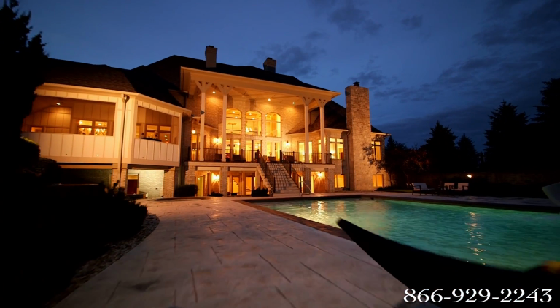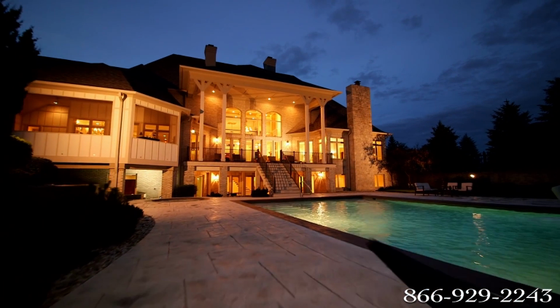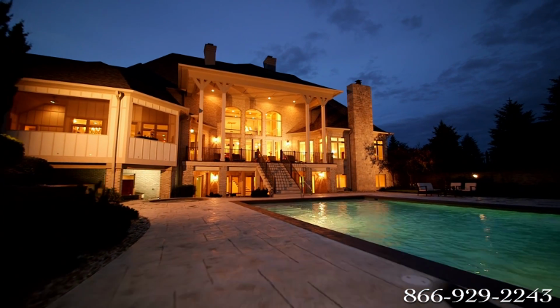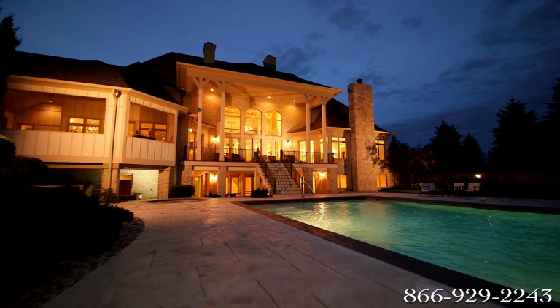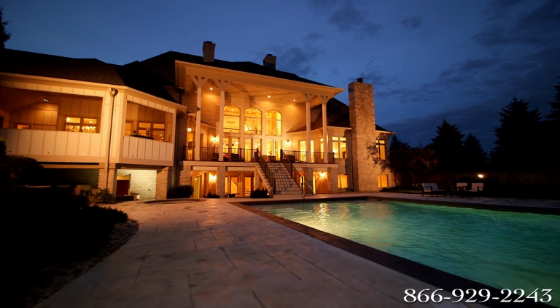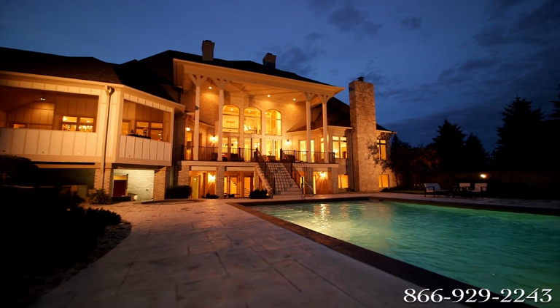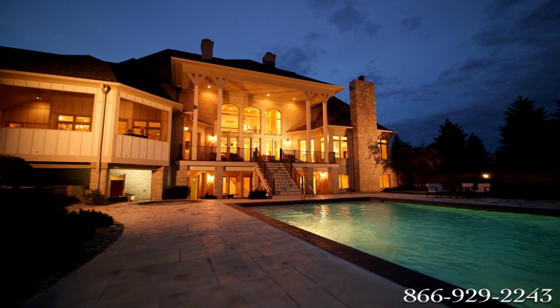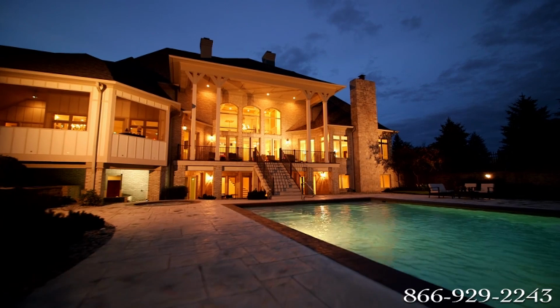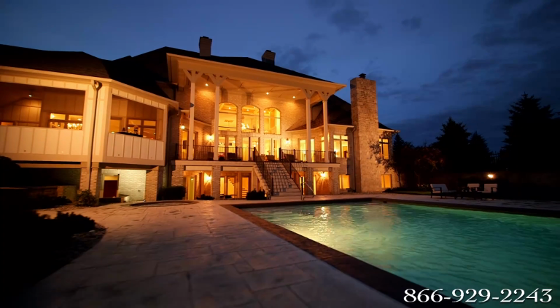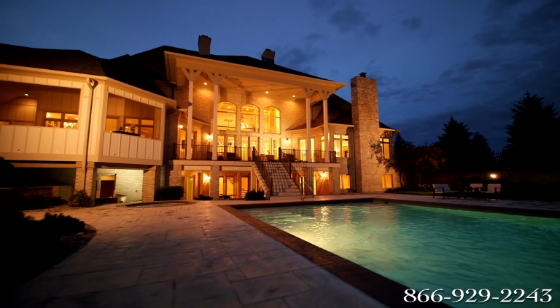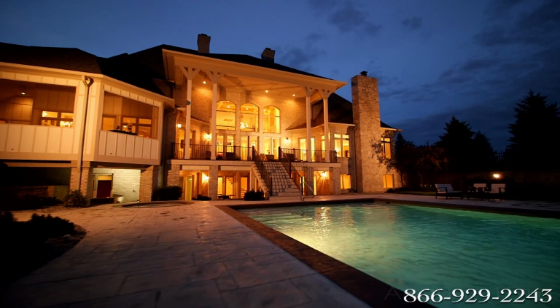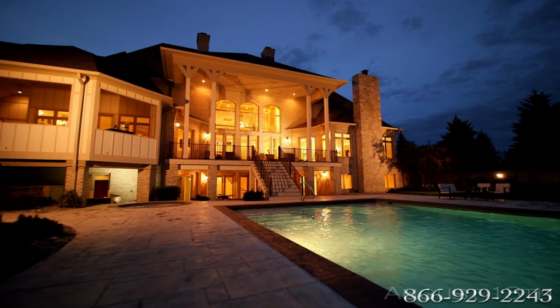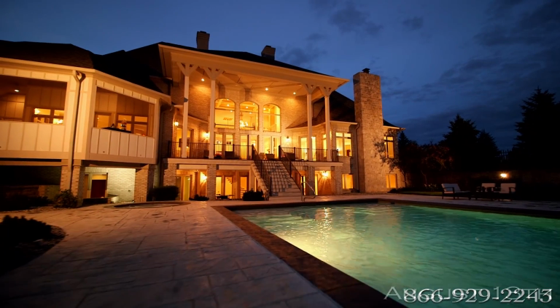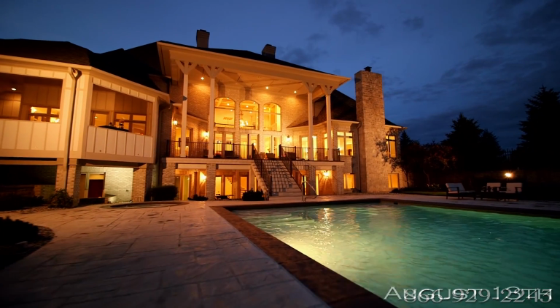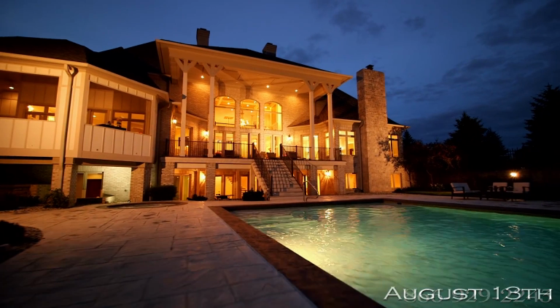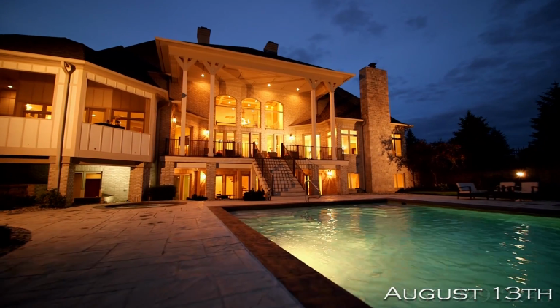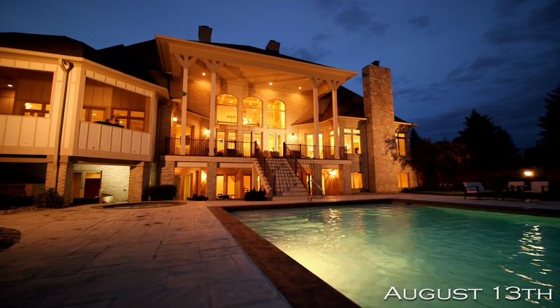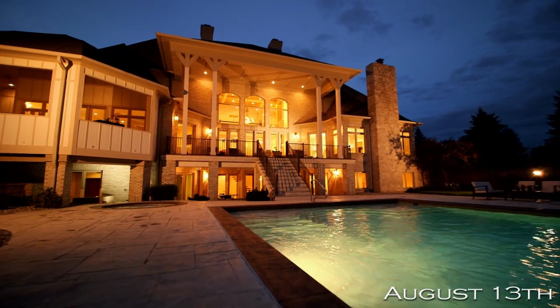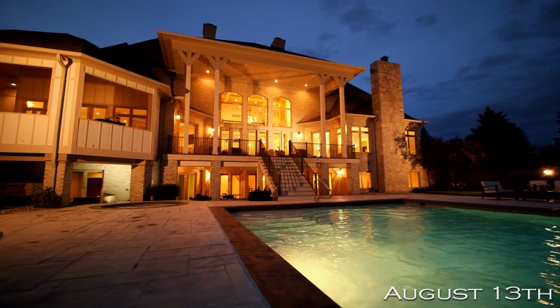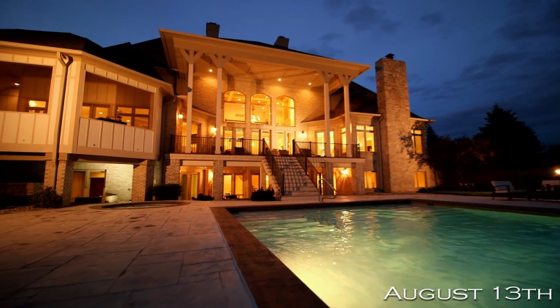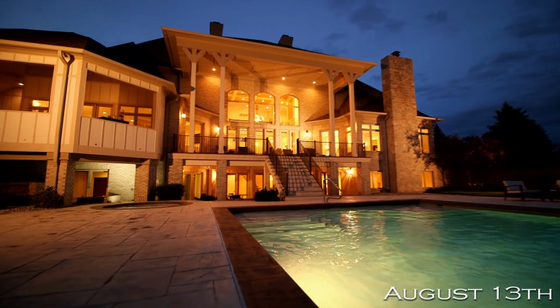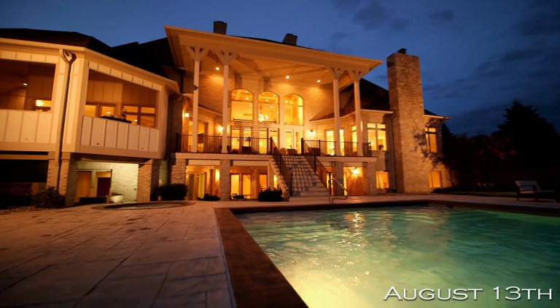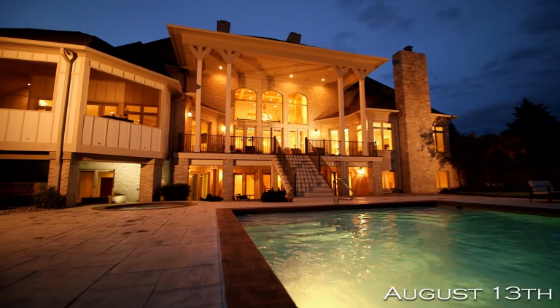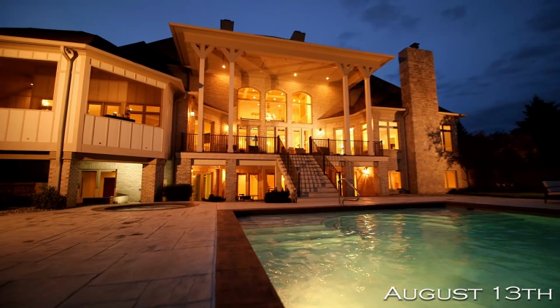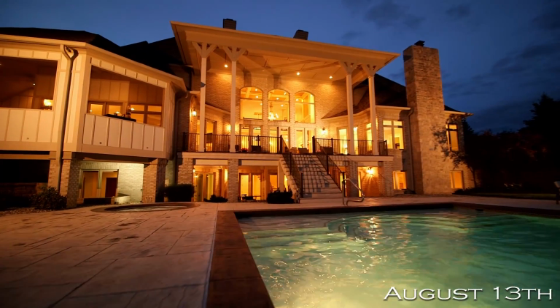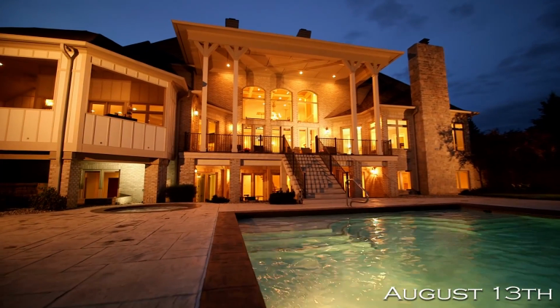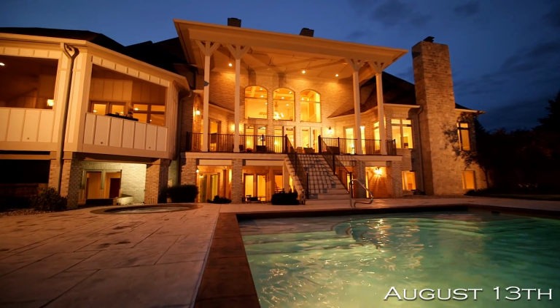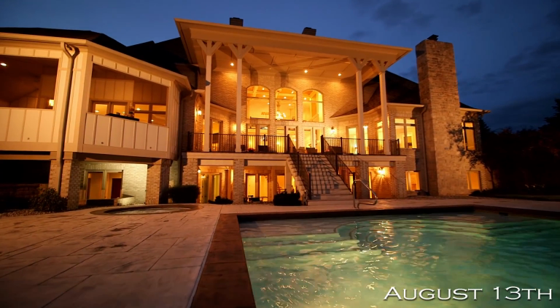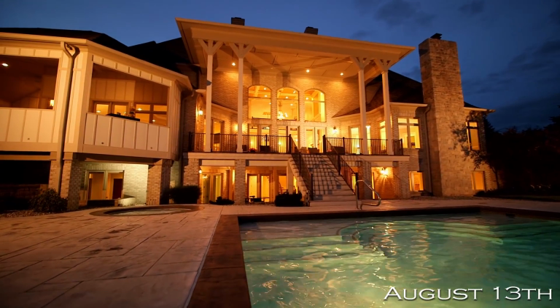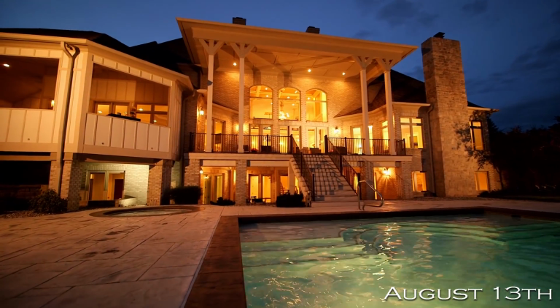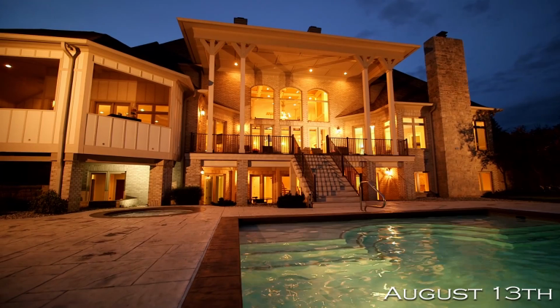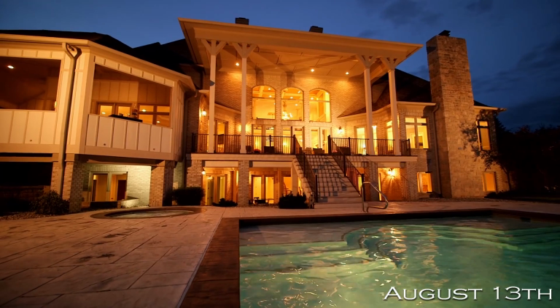Now is your time to make Sophisticated Sherburn yours. Call Supreme Auctions to view this elegant home today.